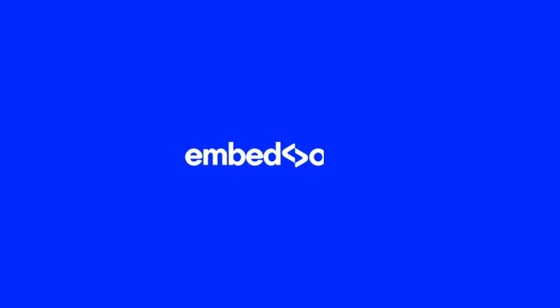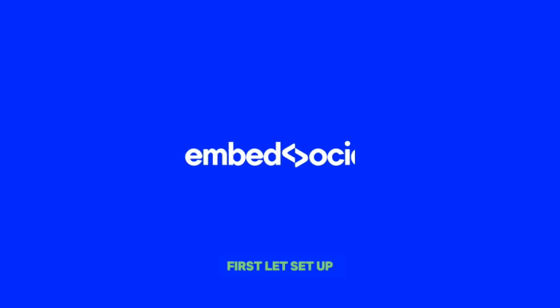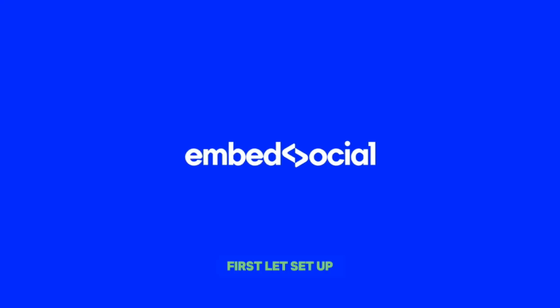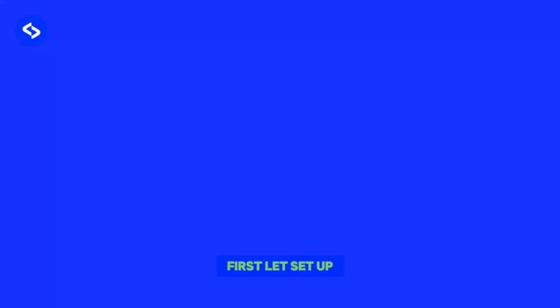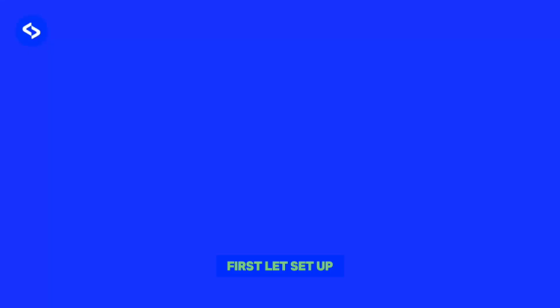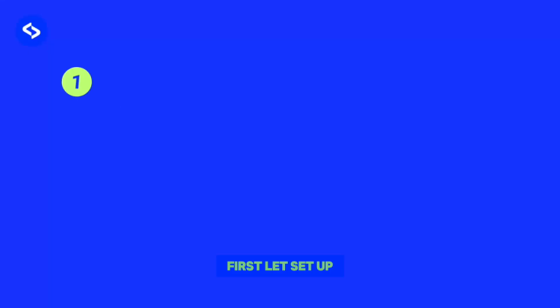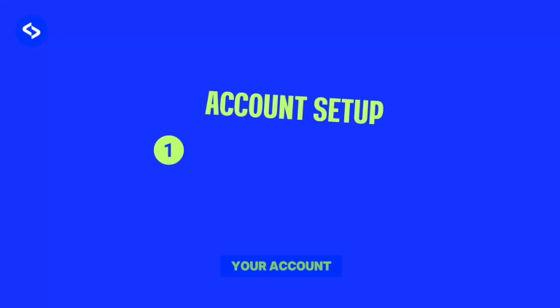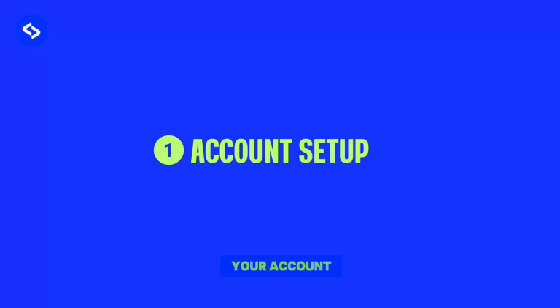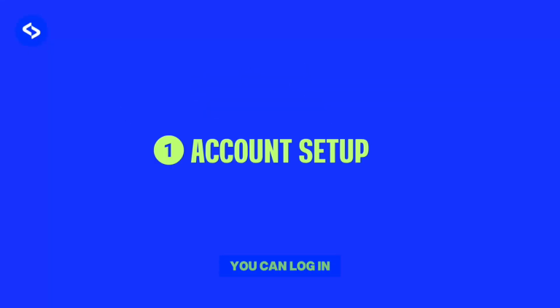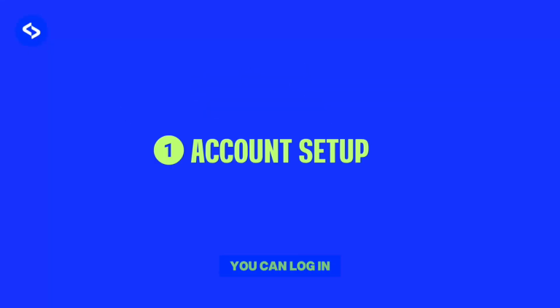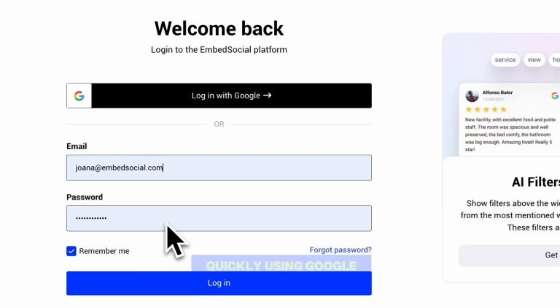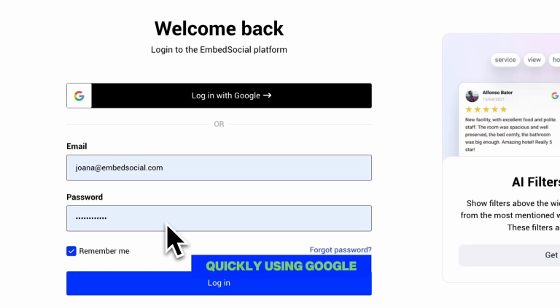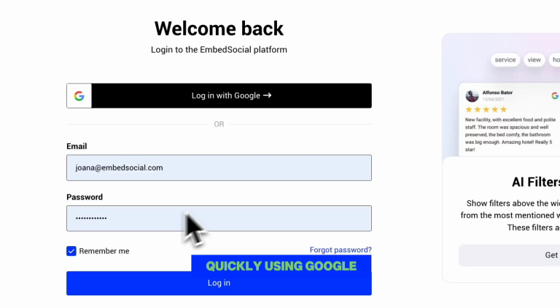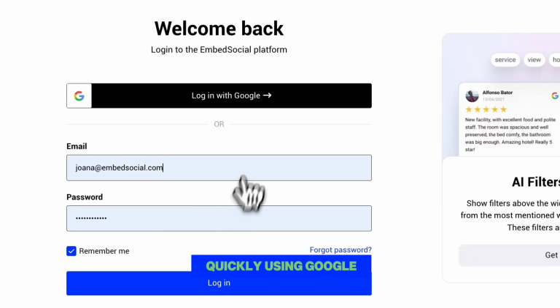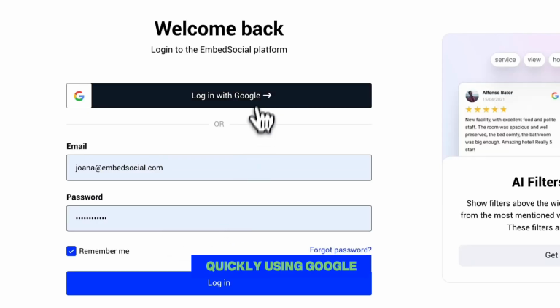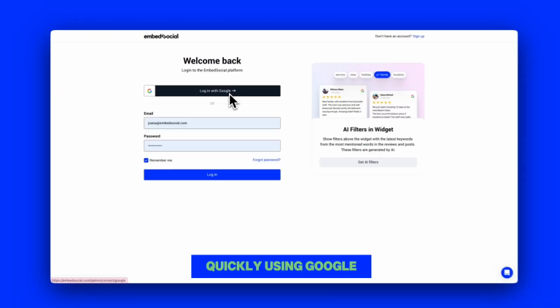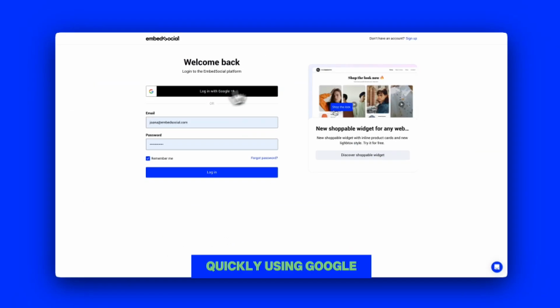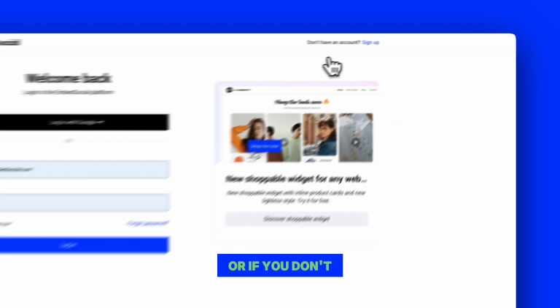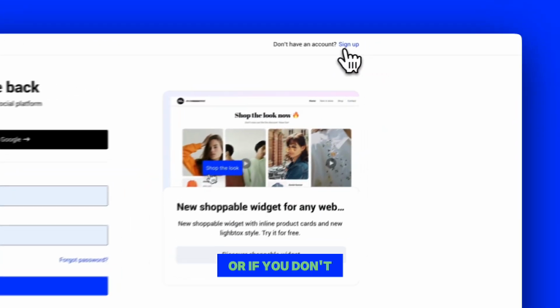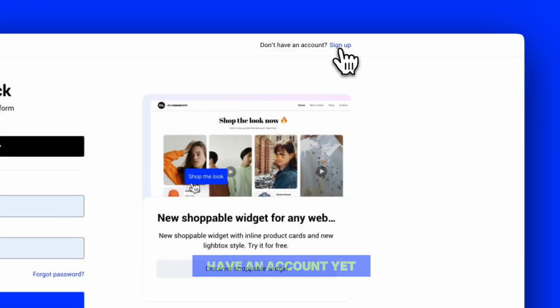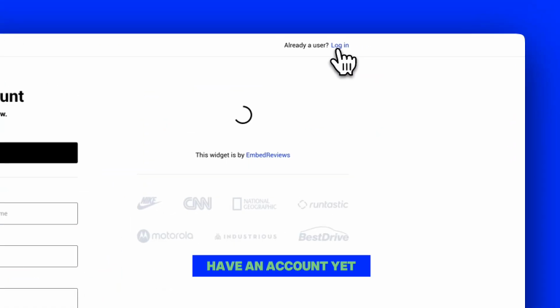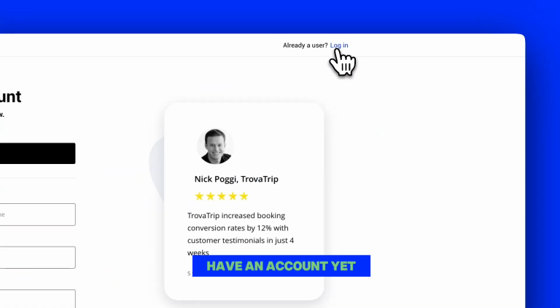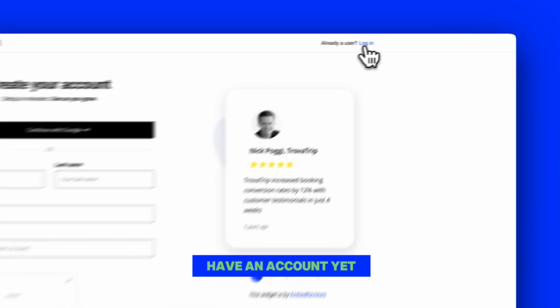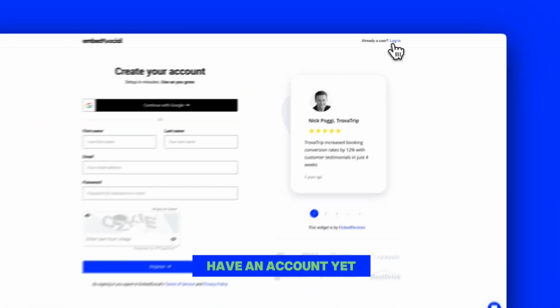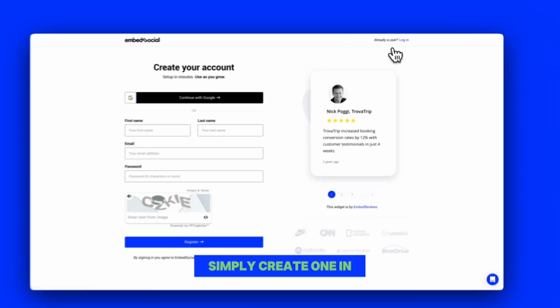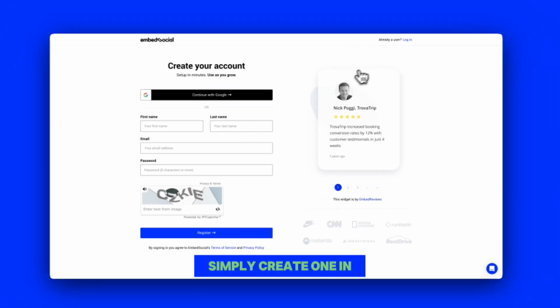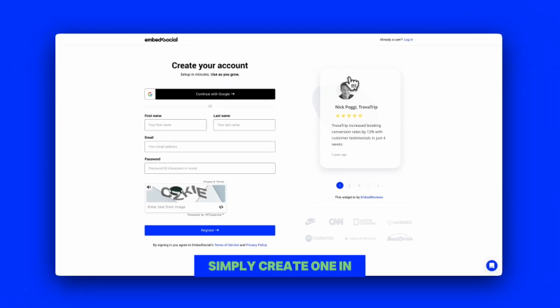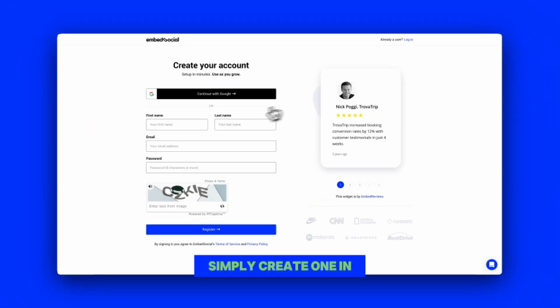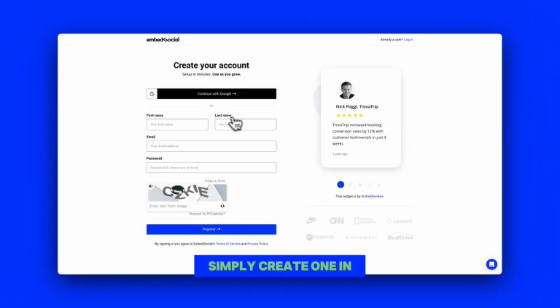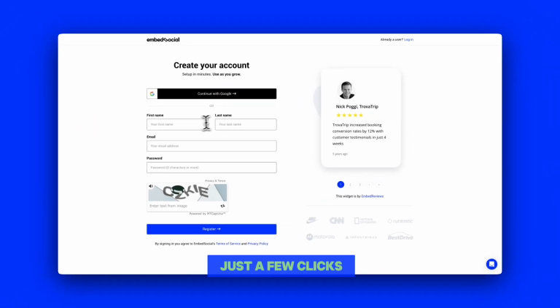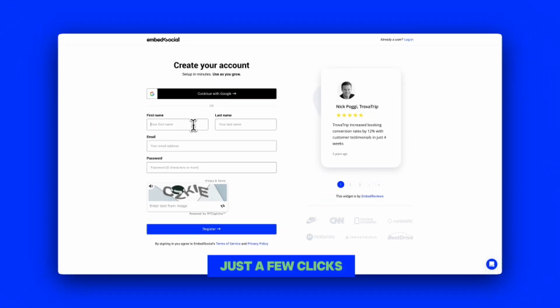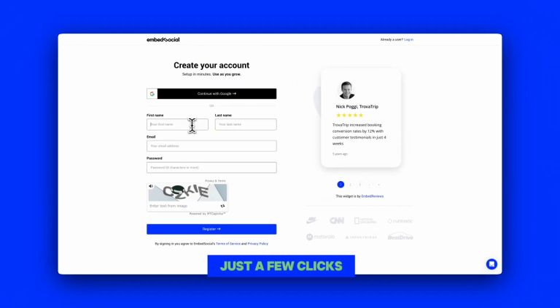First, let's set up your account. You can log in quickly using Google, or if you don't have an account yet, simply create one in just a few clicks.